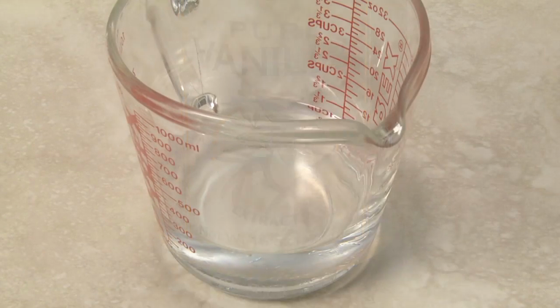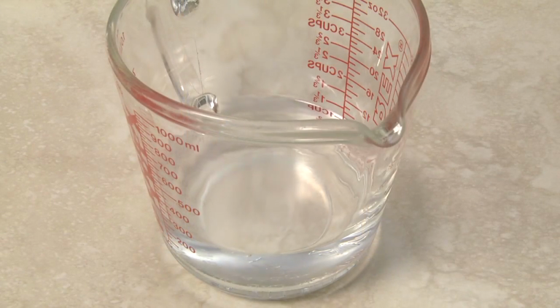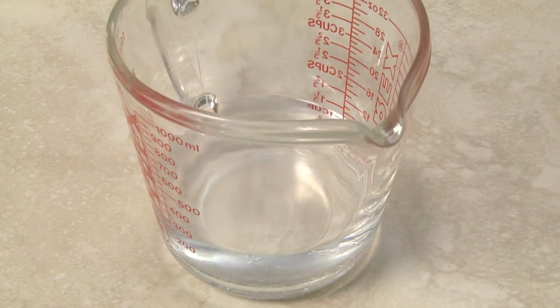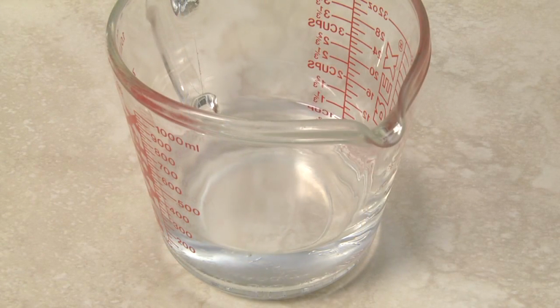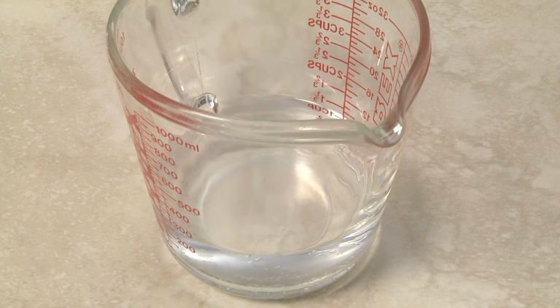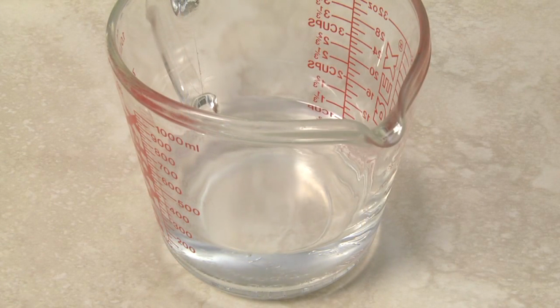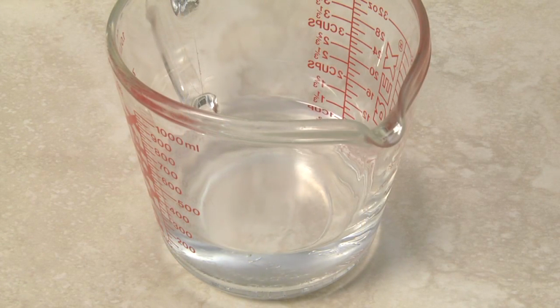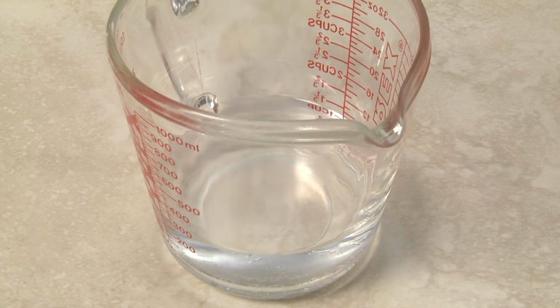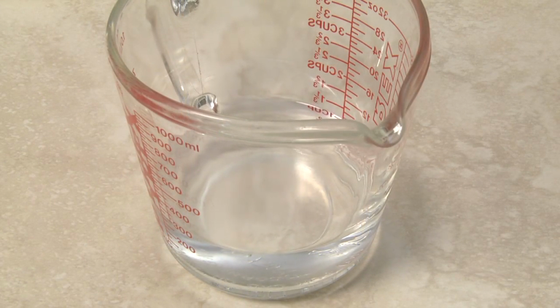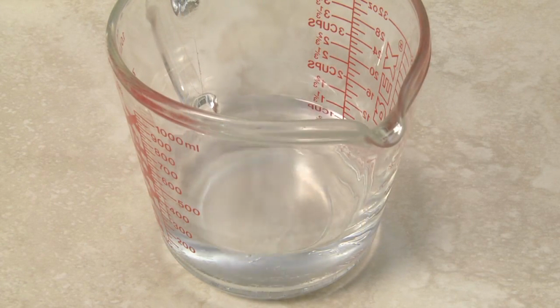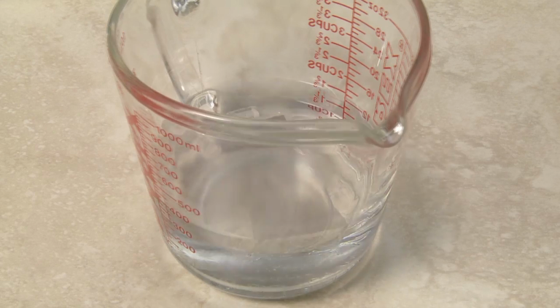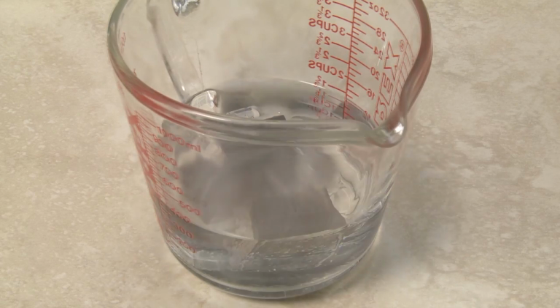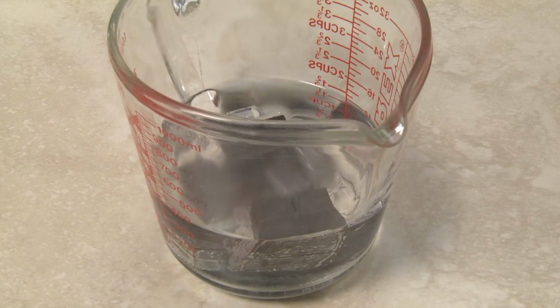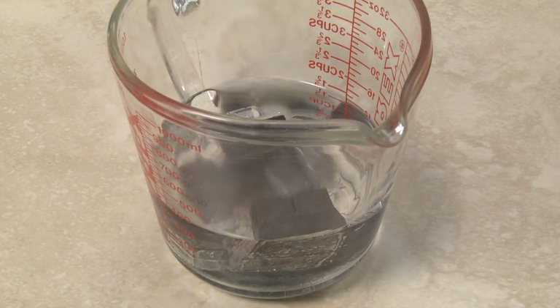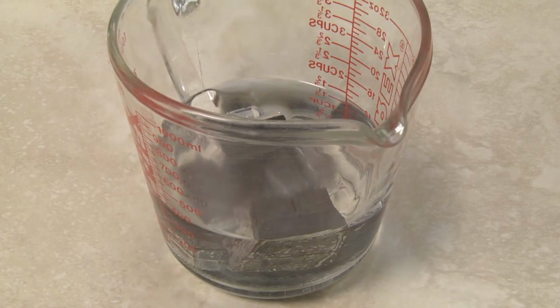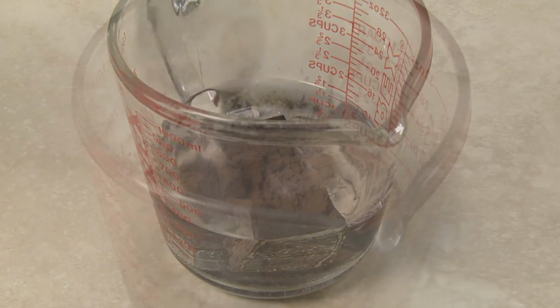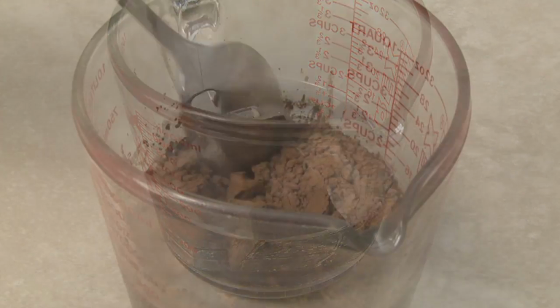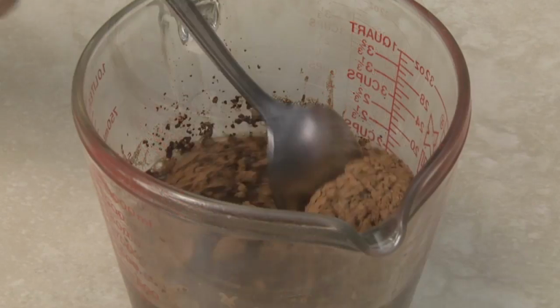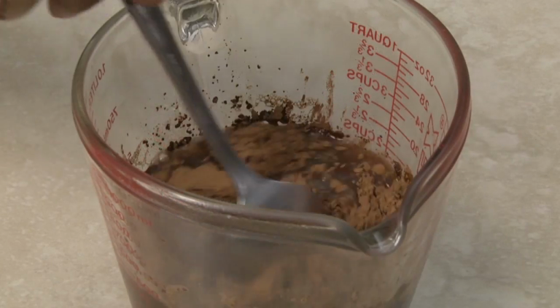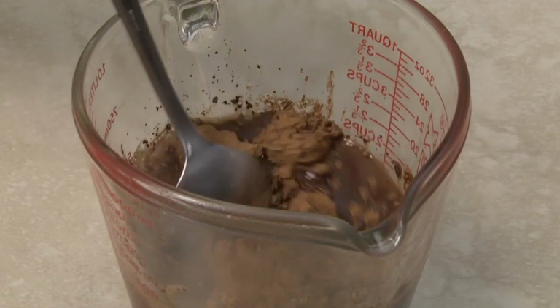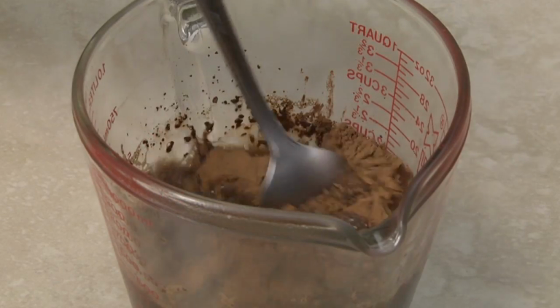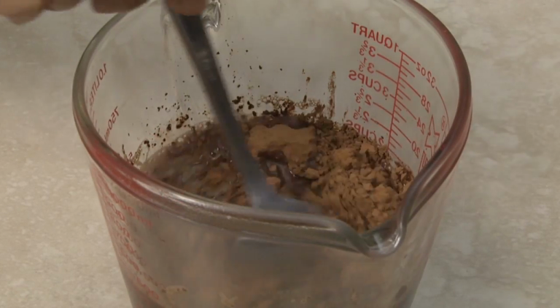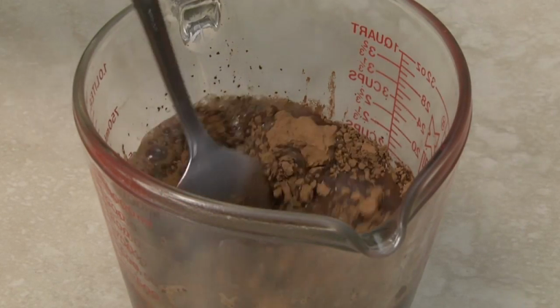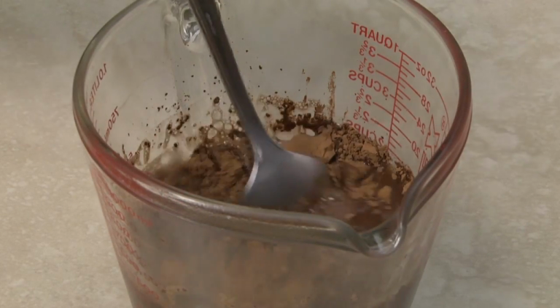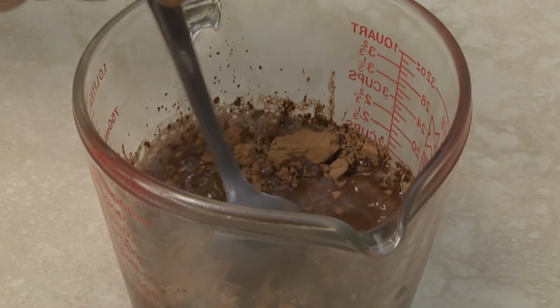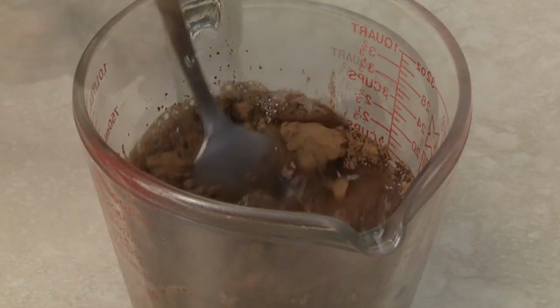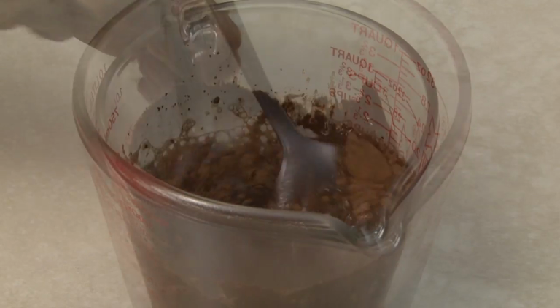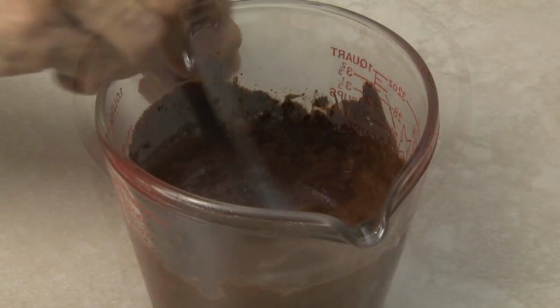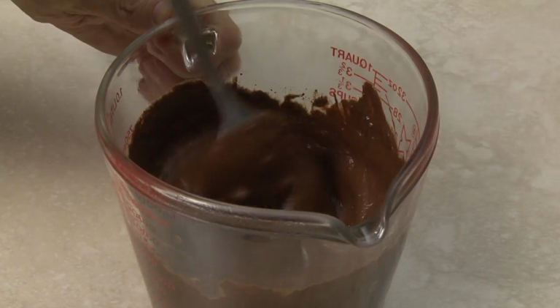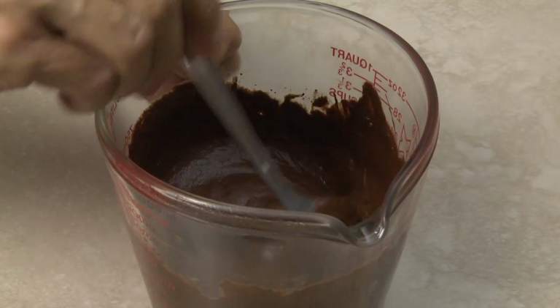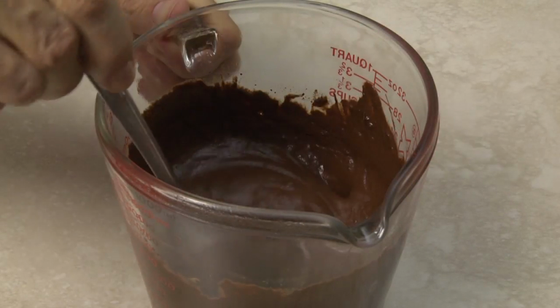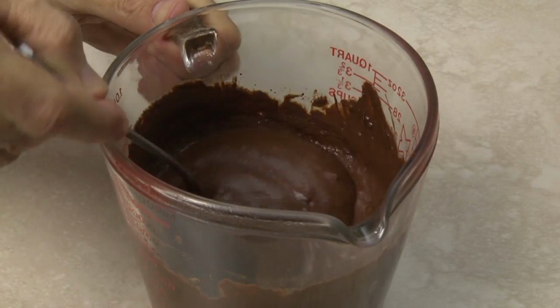Boil 1 and a half cups of water, add the baking chocolate and cocoa and stir until a uniform consistency.